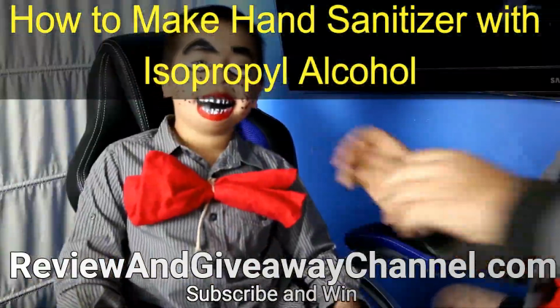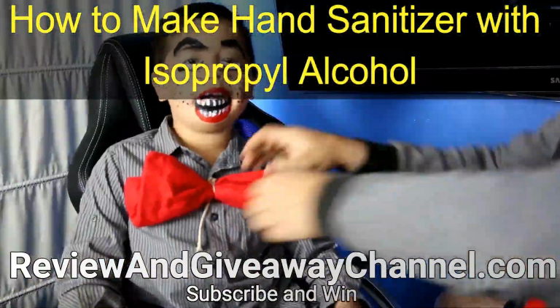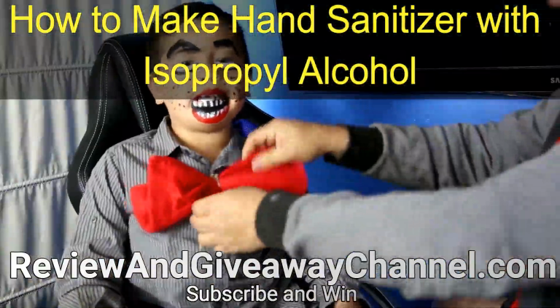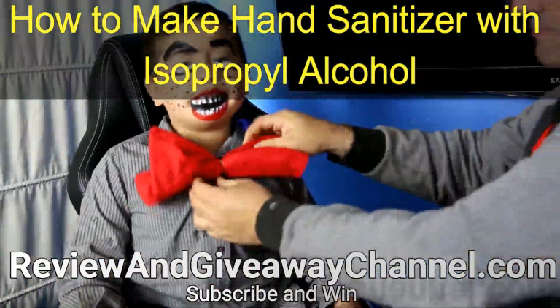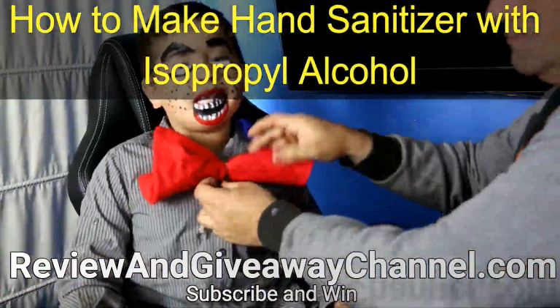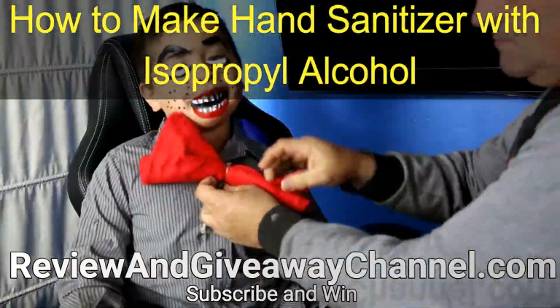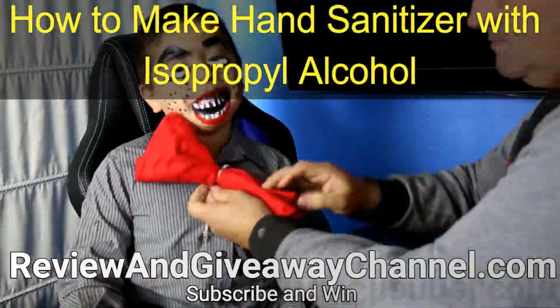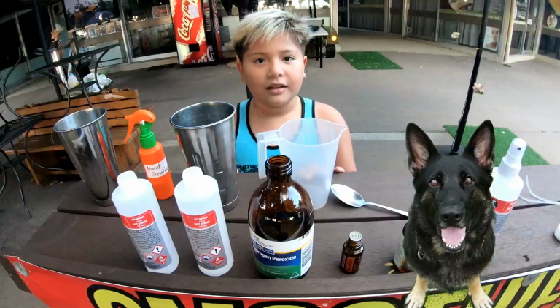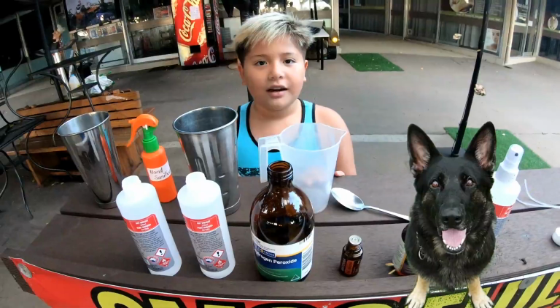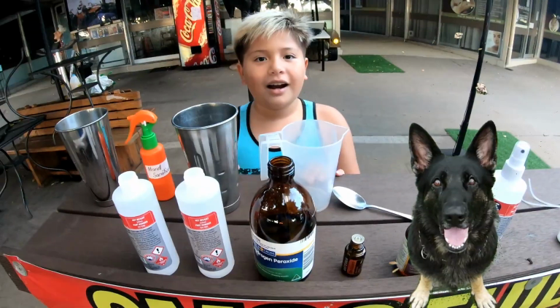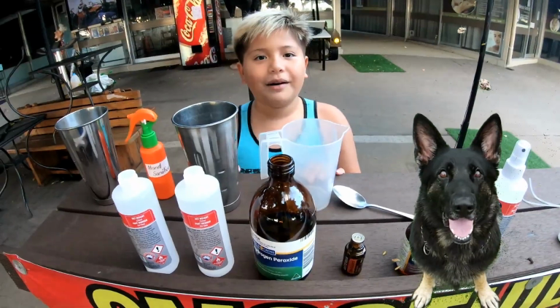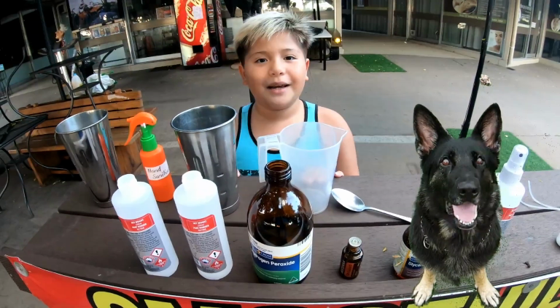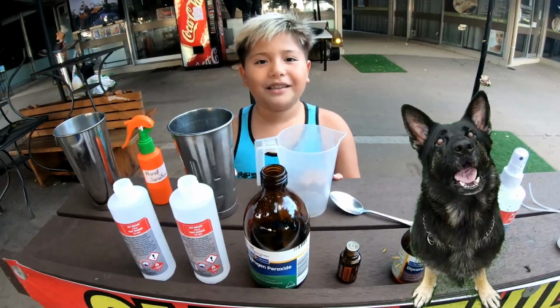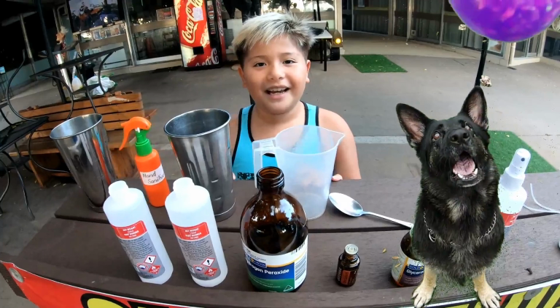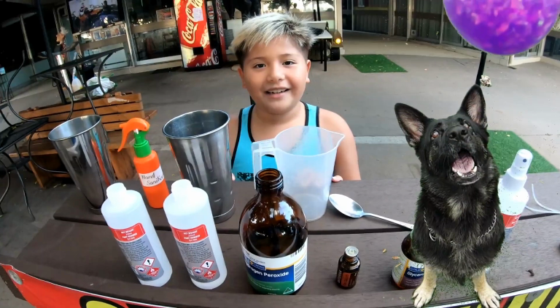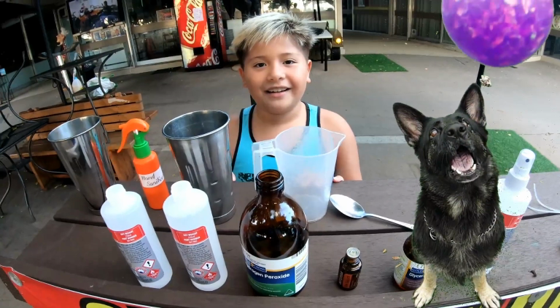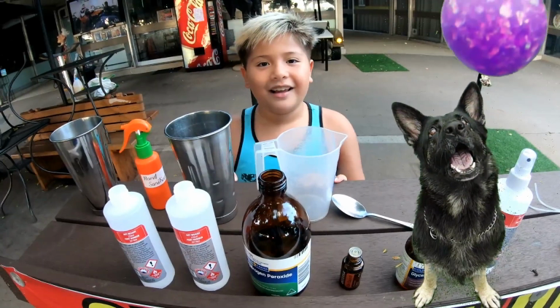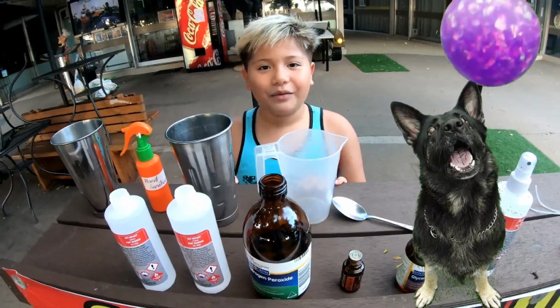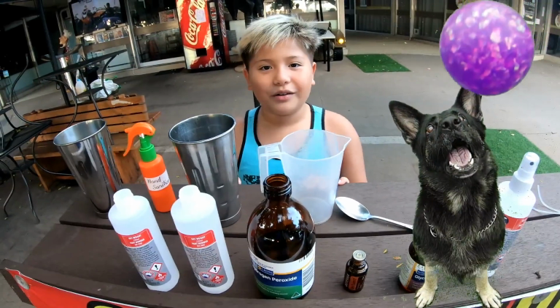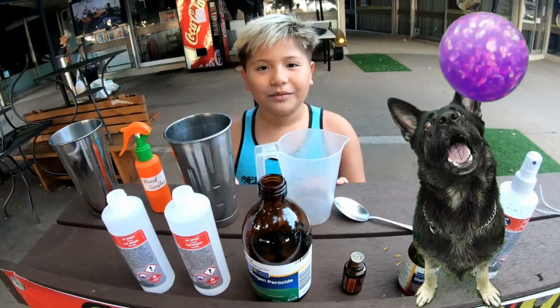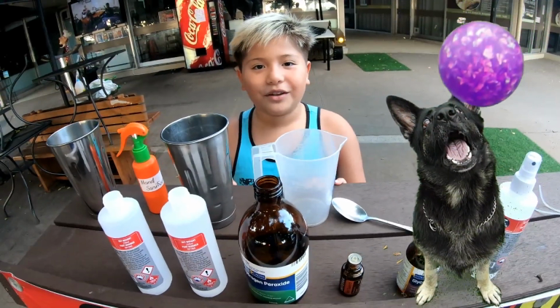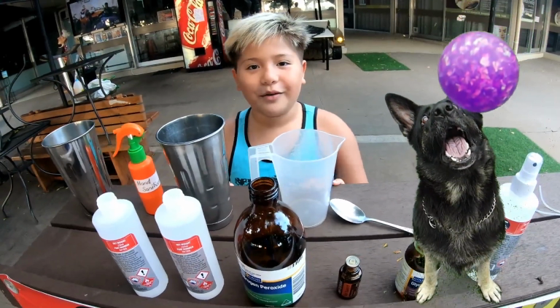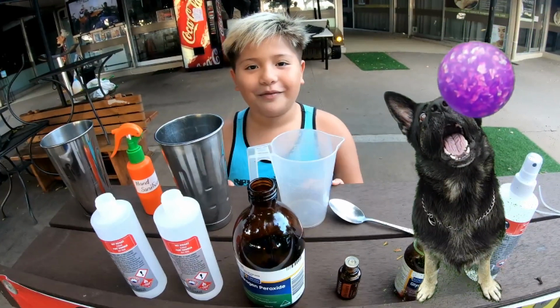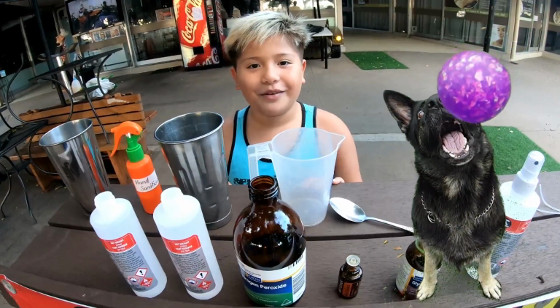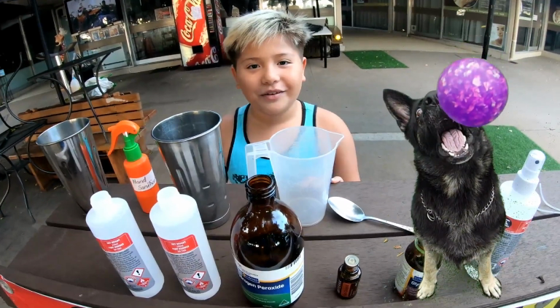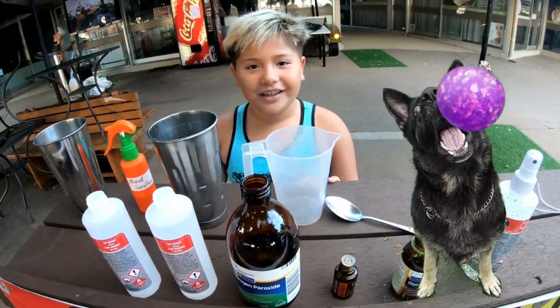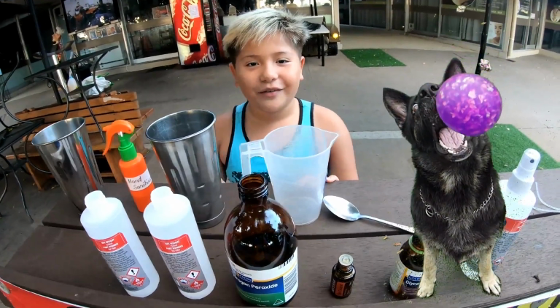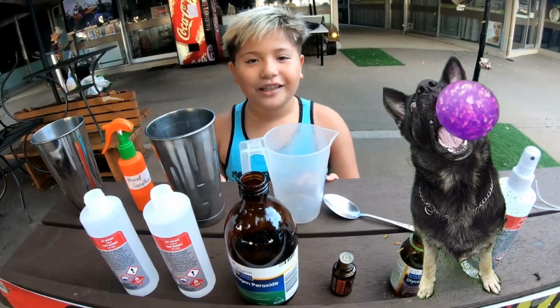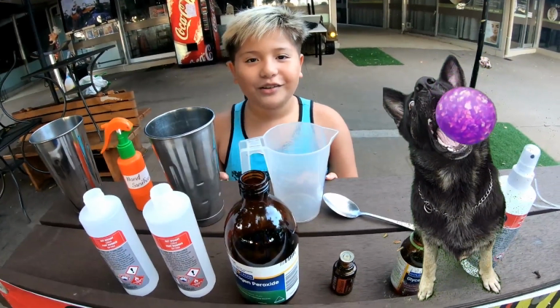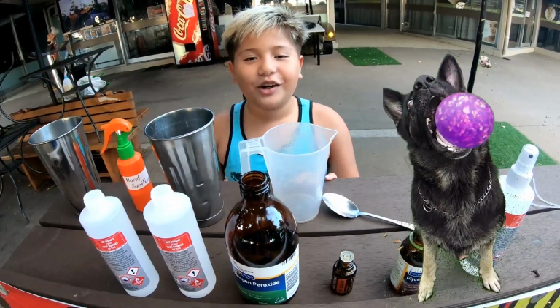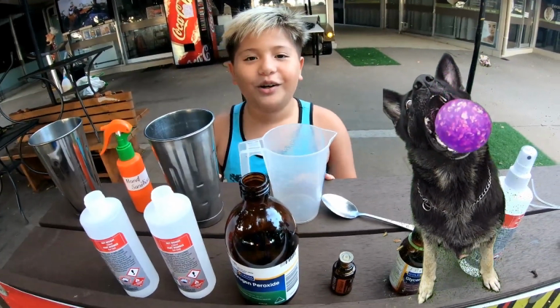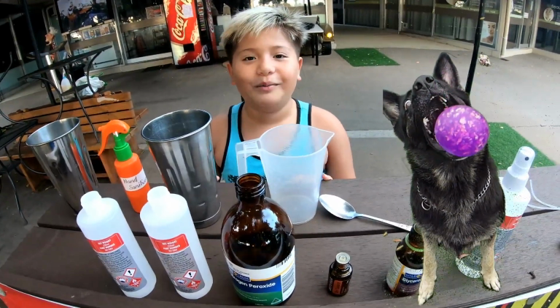Hi, my name is Slappy! Hi, my name is Aiden and welcome to the Review and Giveaway Channel dot com.